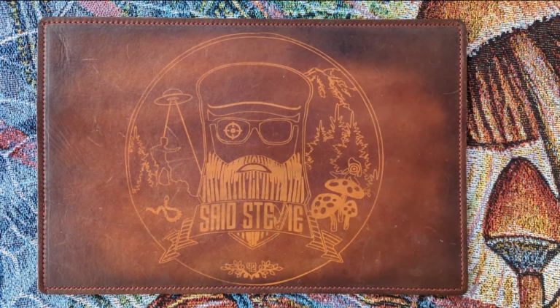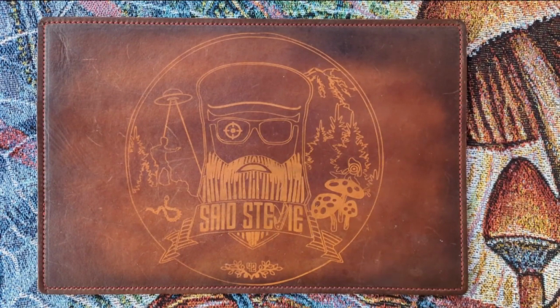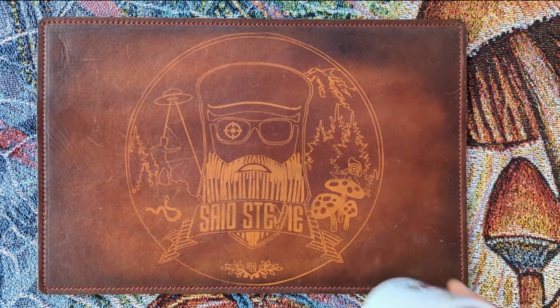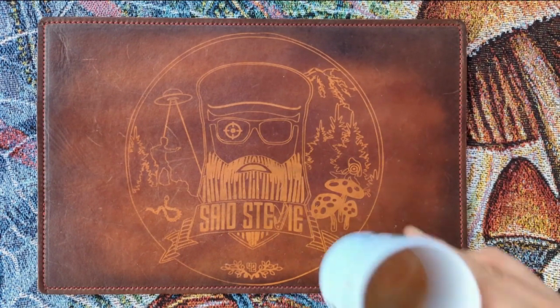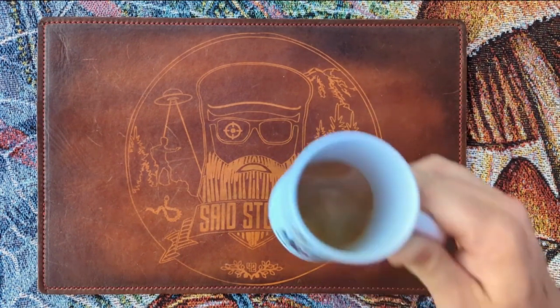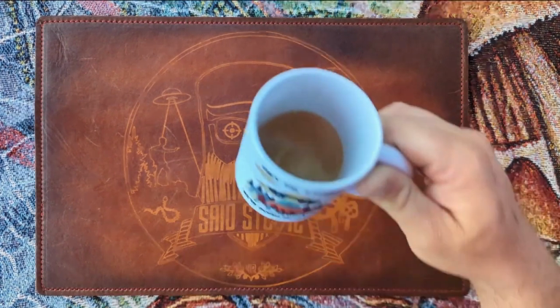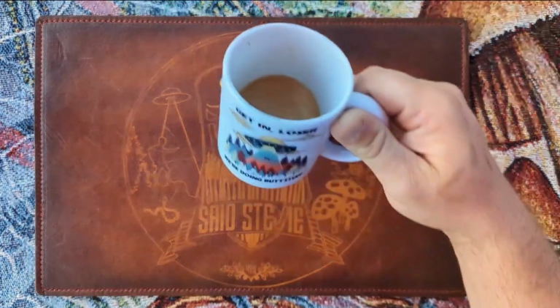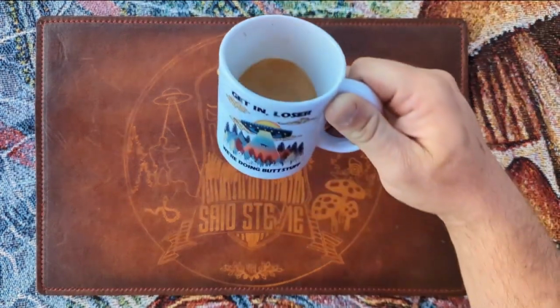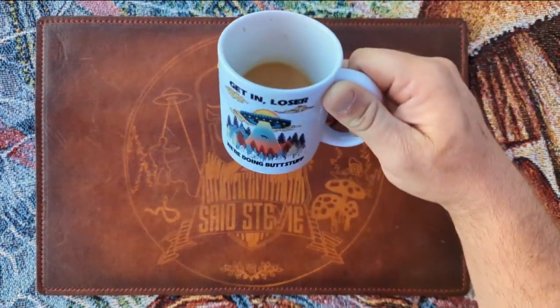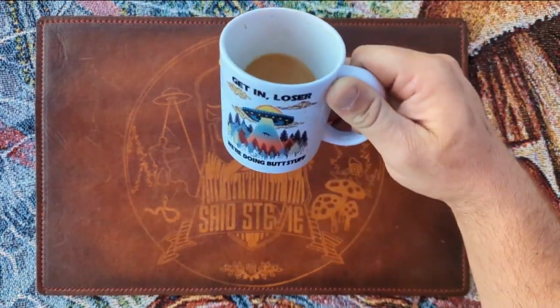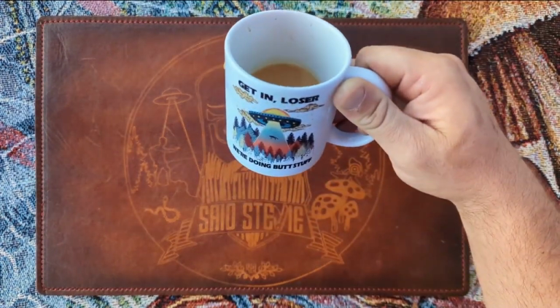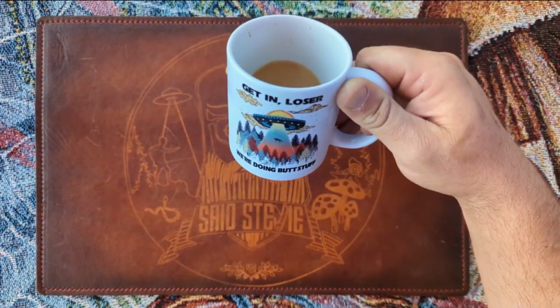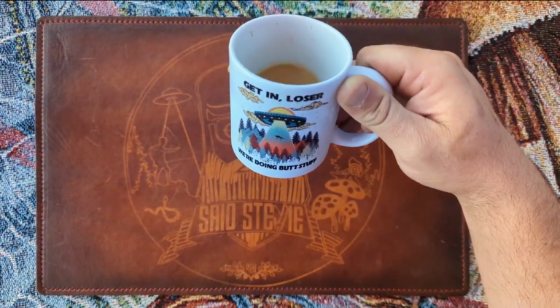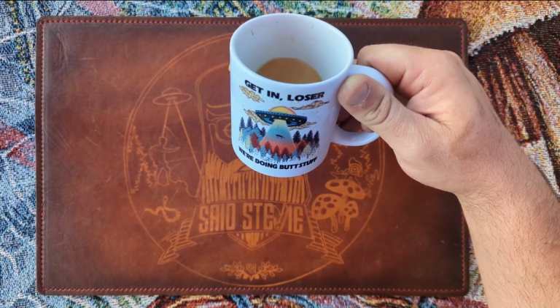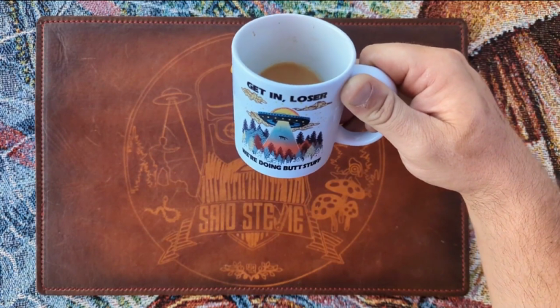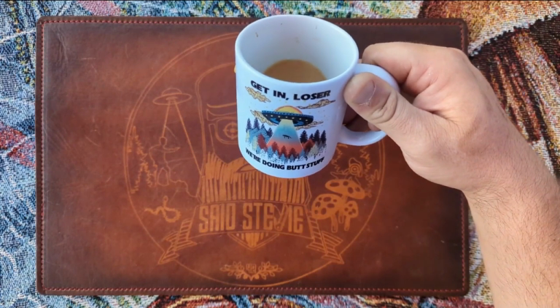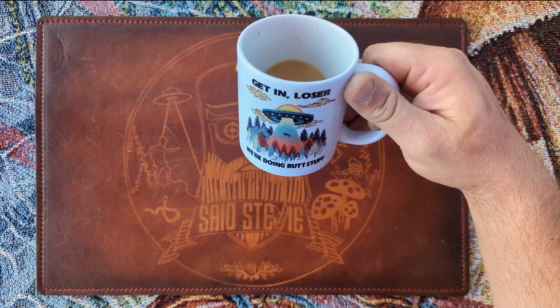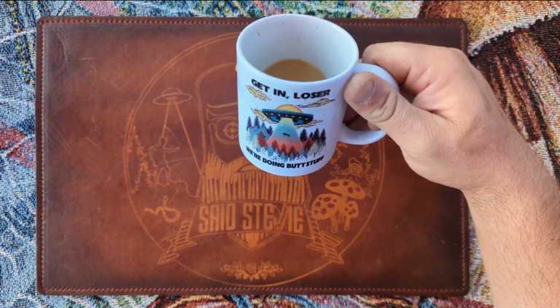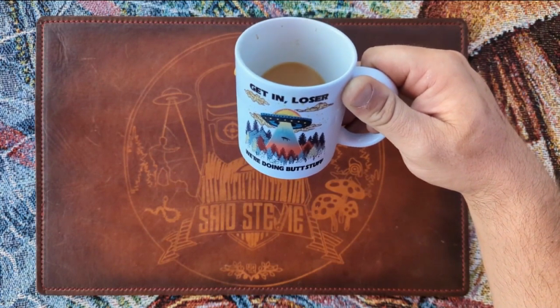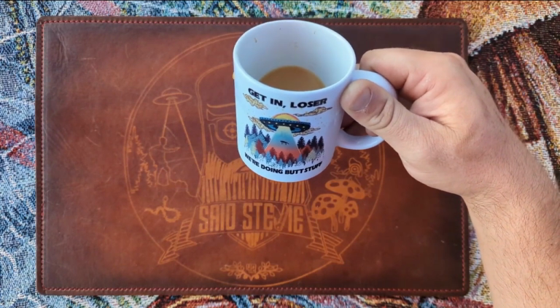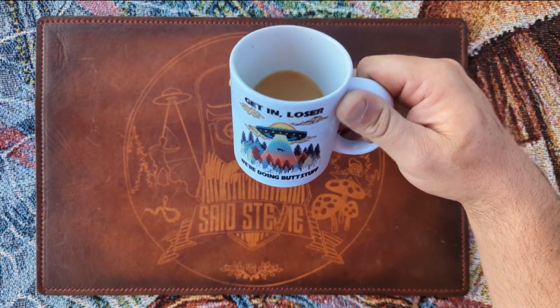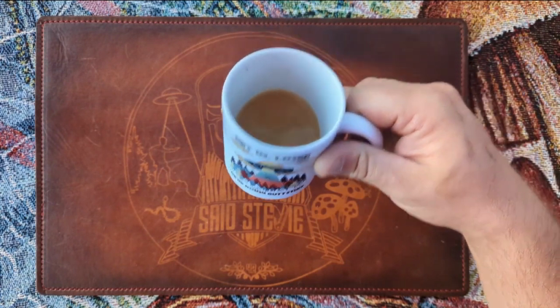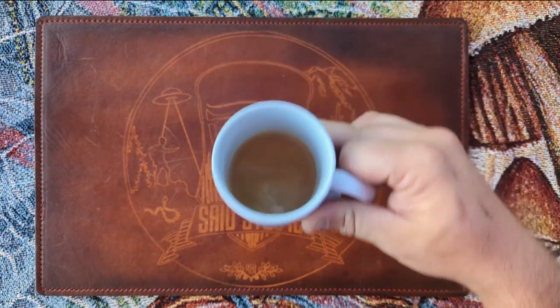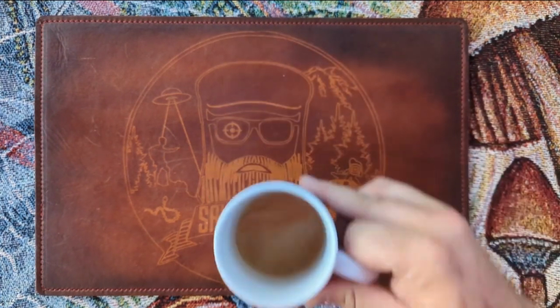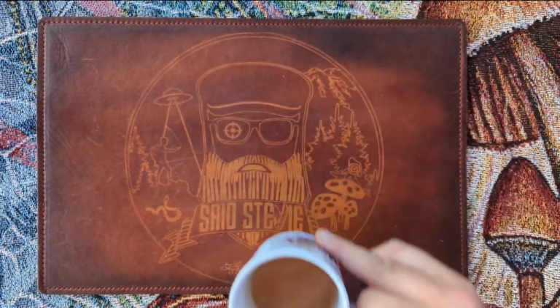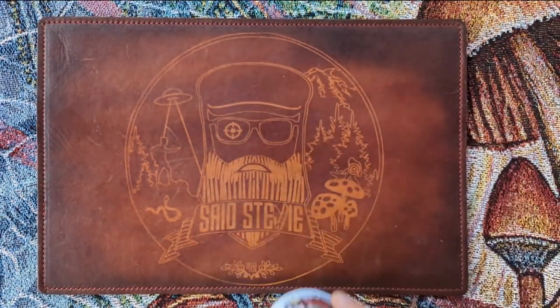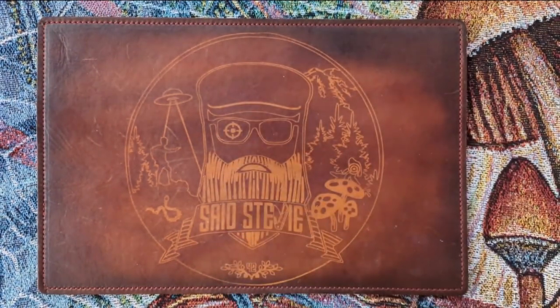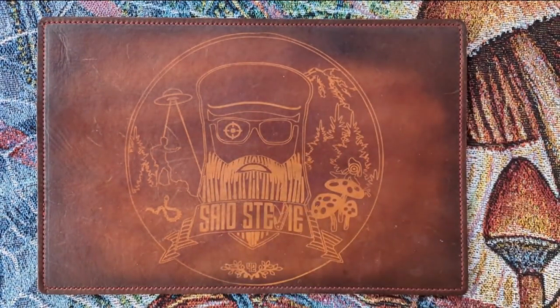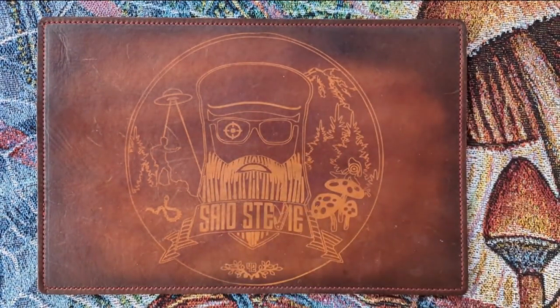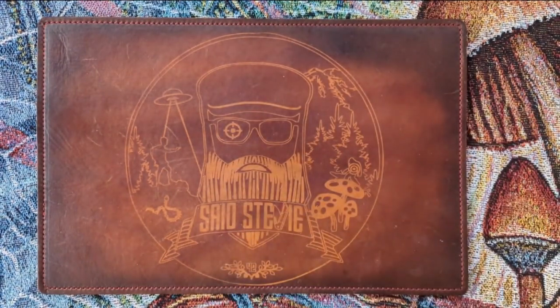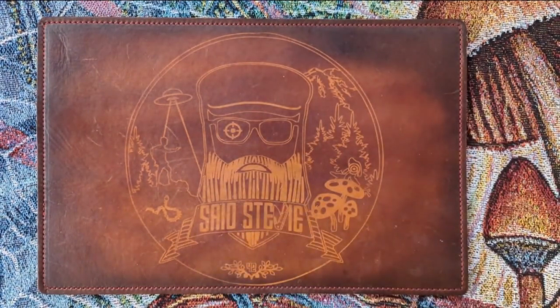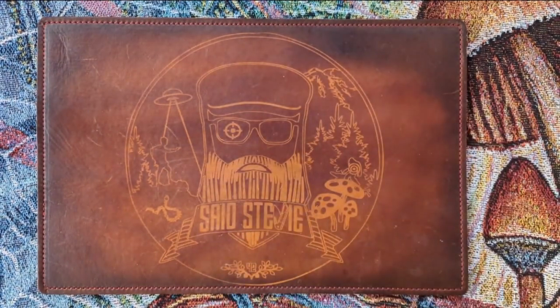Drinking out of my 'Get it loser, we're doing butt stuff' mug from my homegirl Laura.